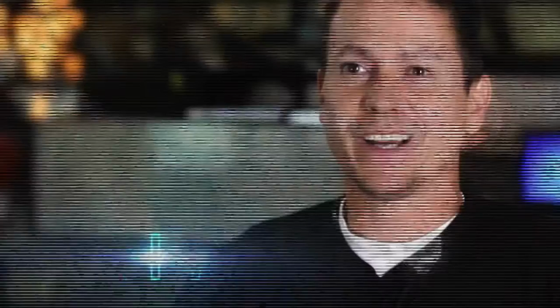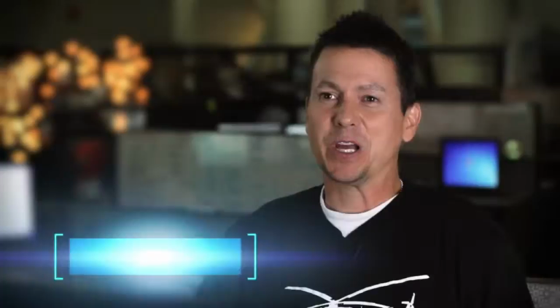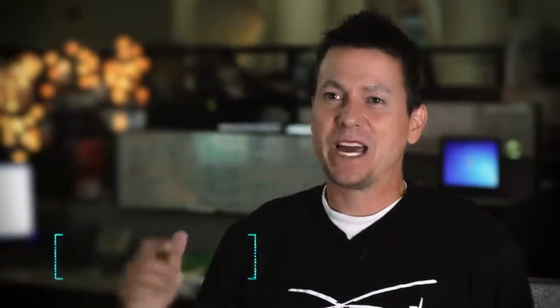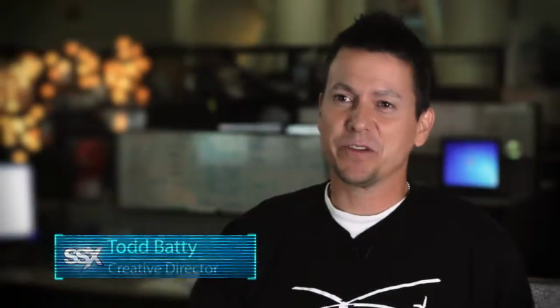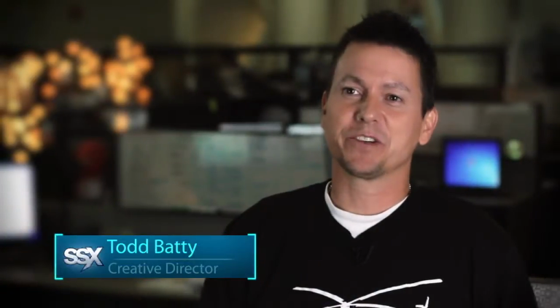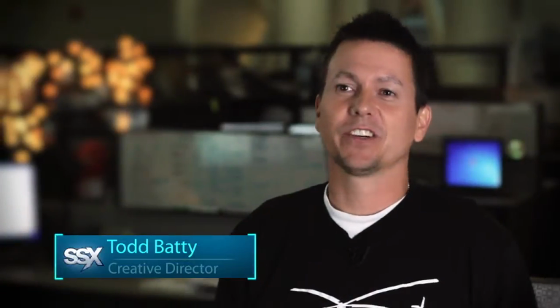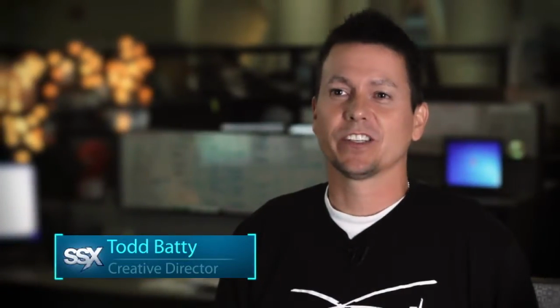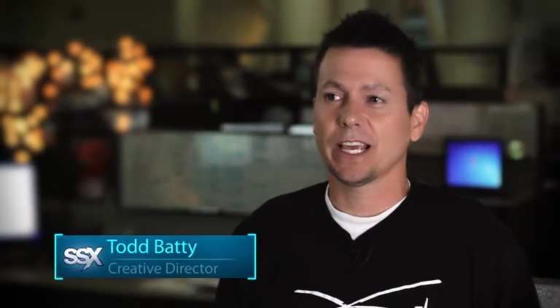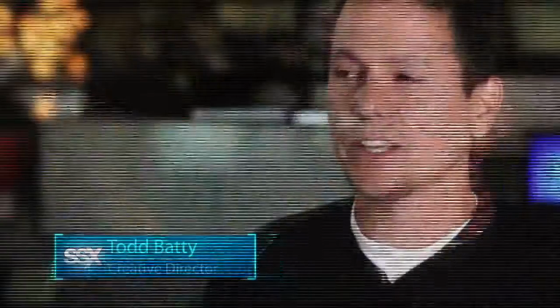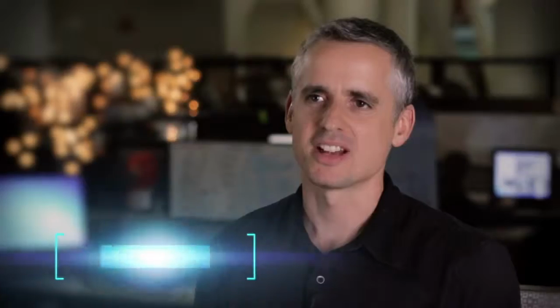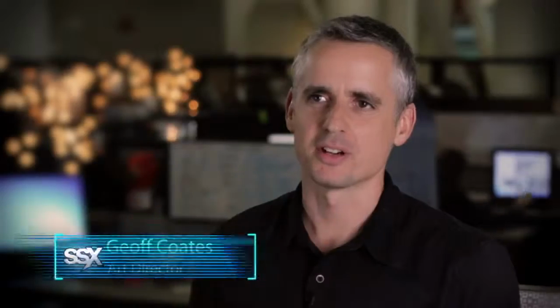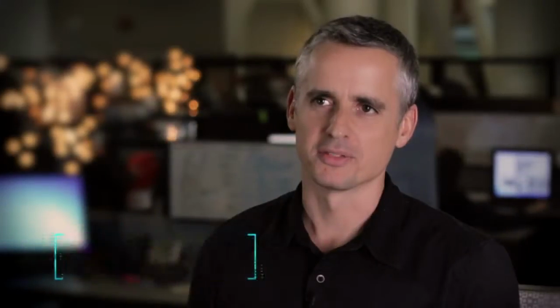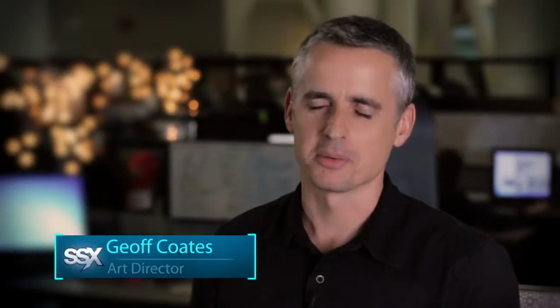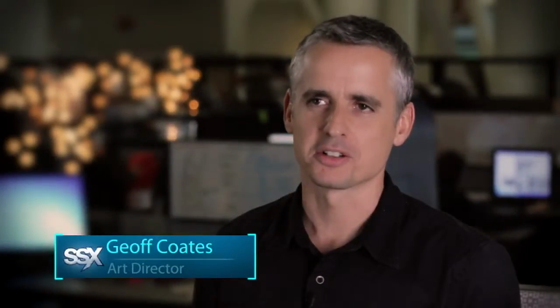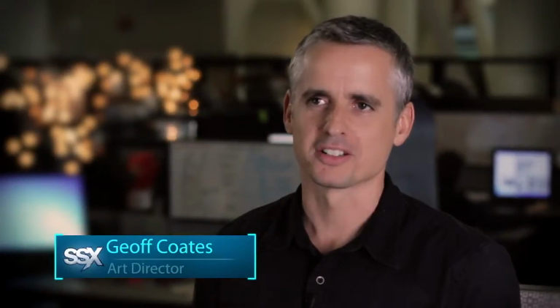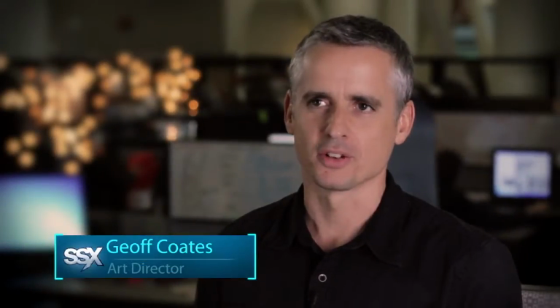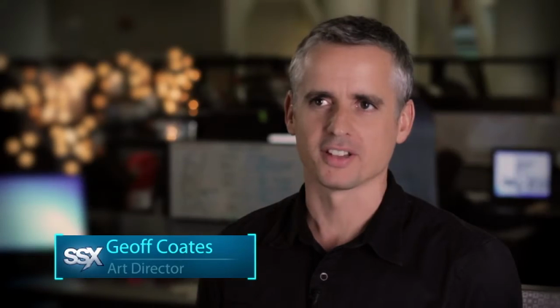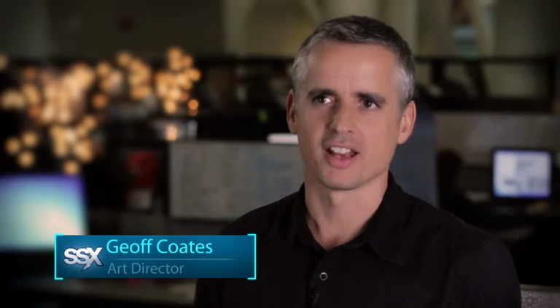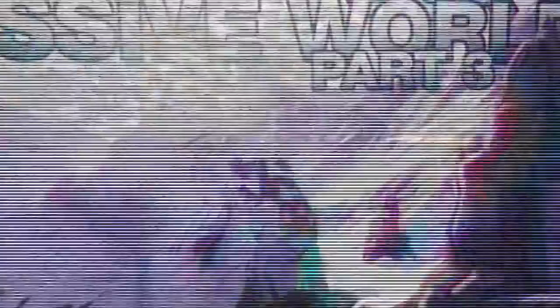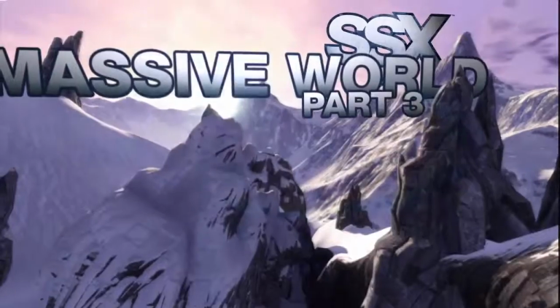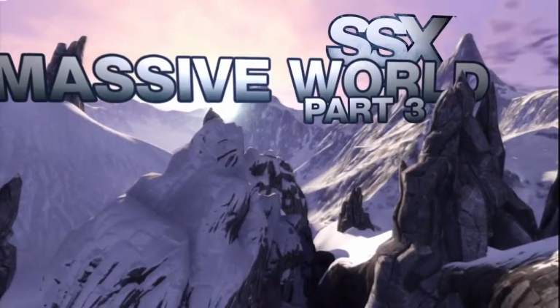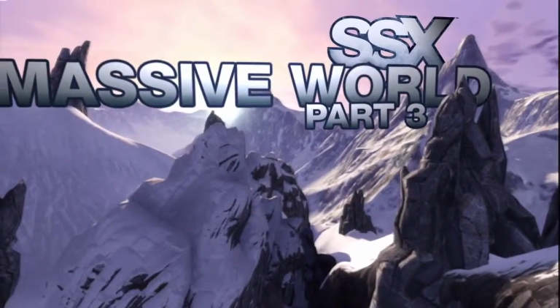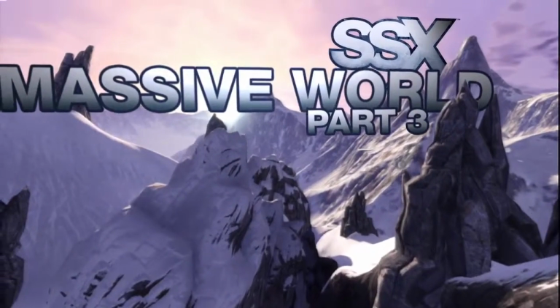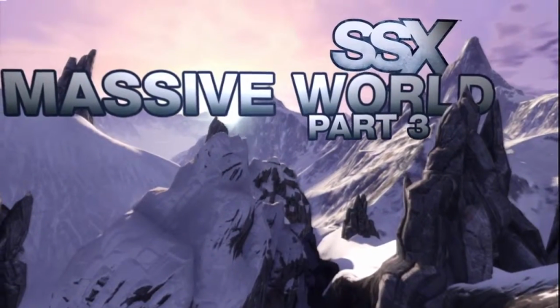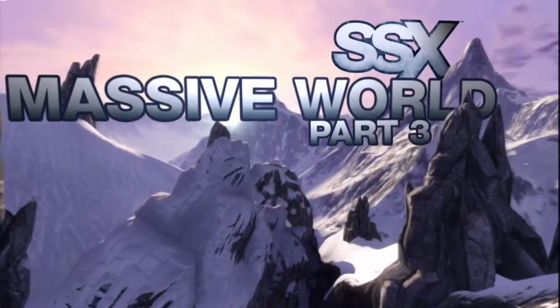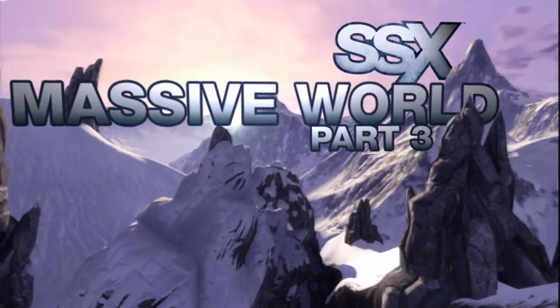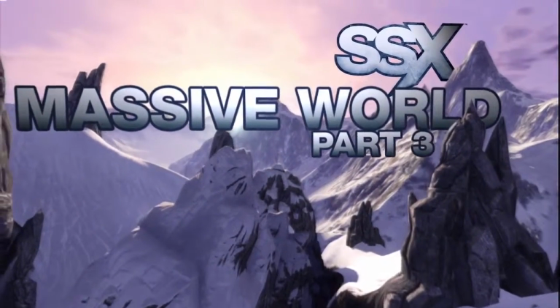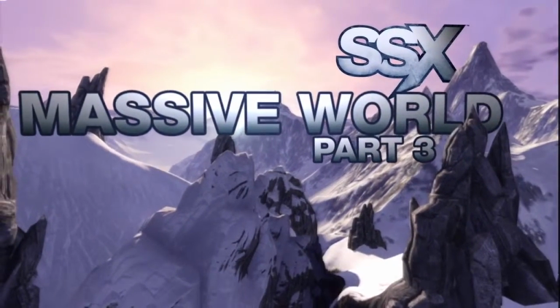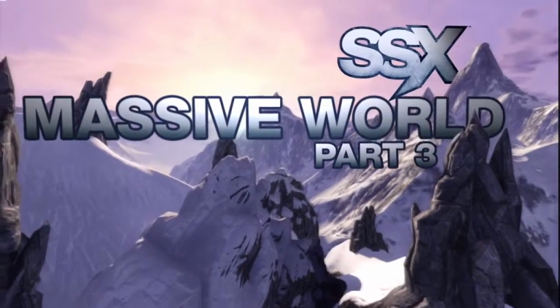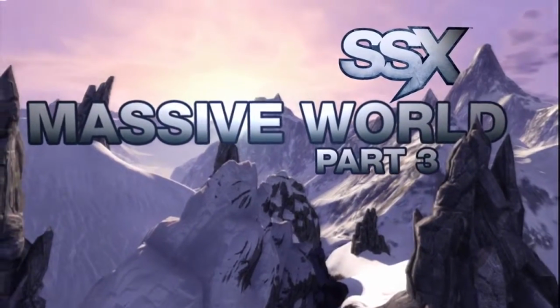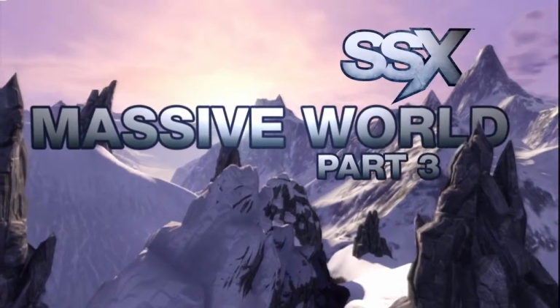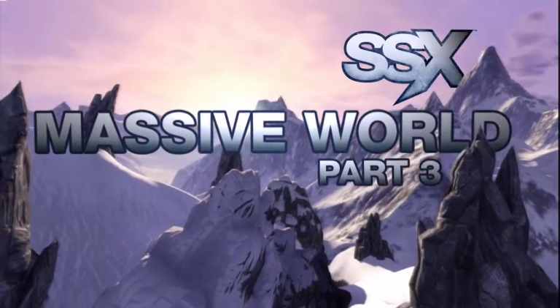I'm Todd Batty, Creative Director on SSX. I'm Jeff Coates, Environment Art Director for SSX. And this is part three of the SSX Massive World video series.